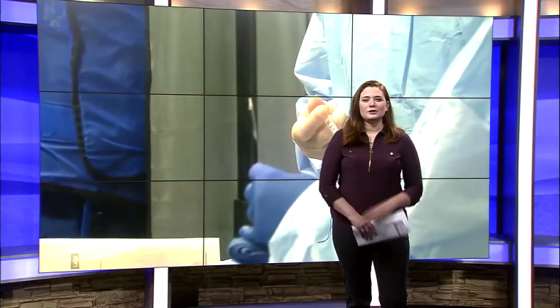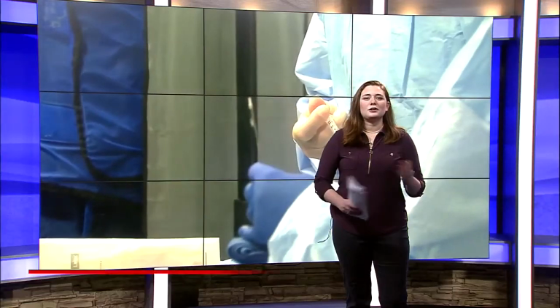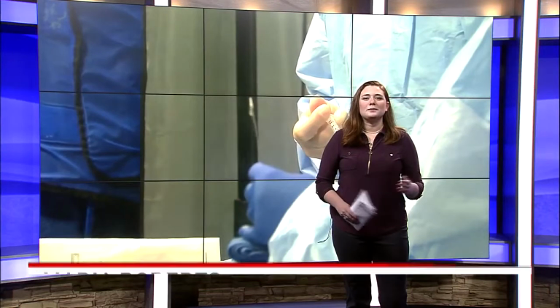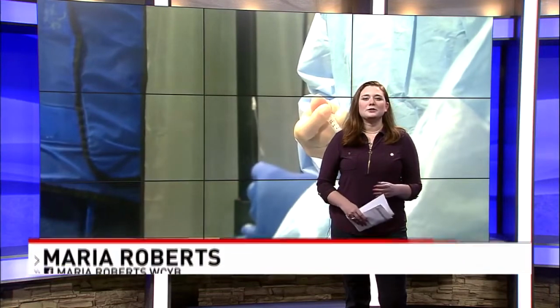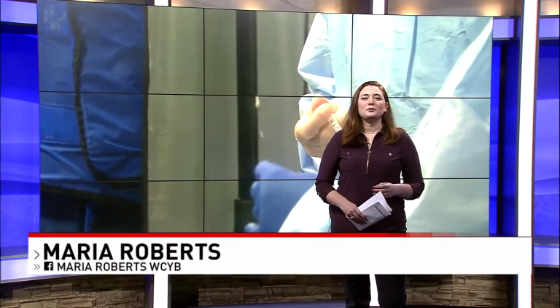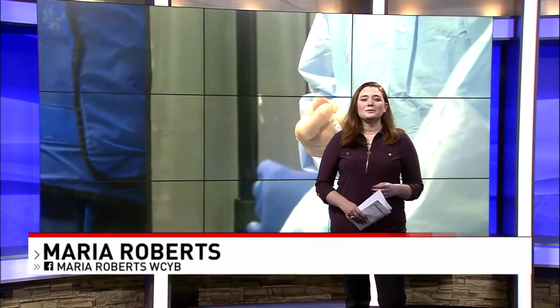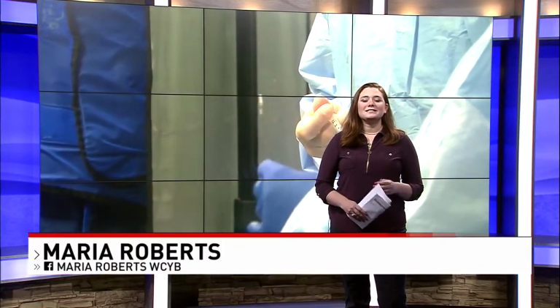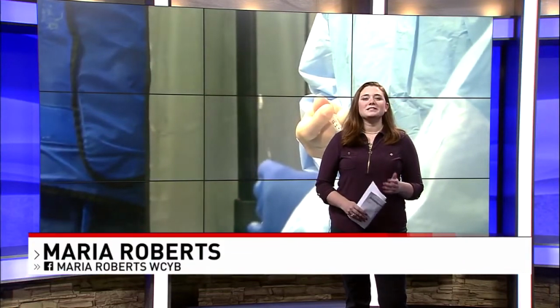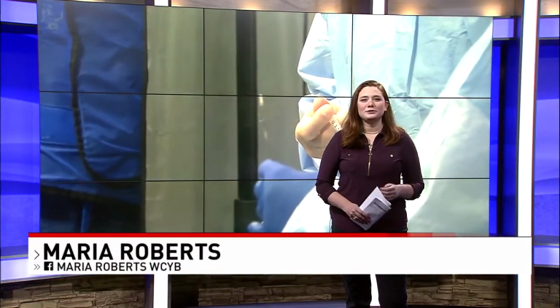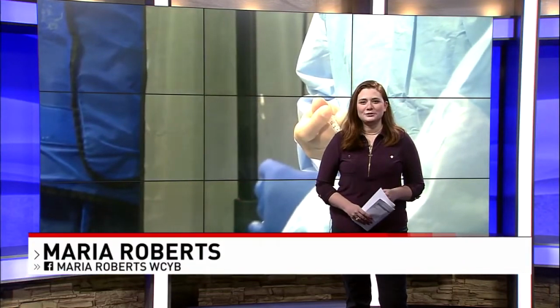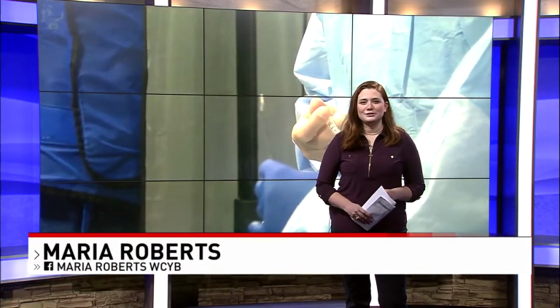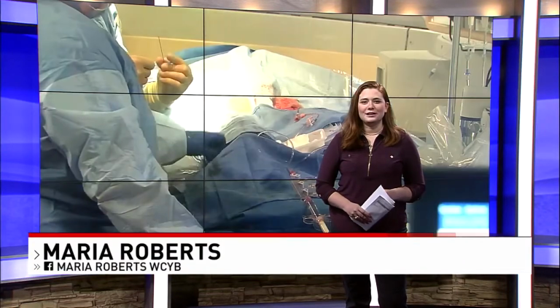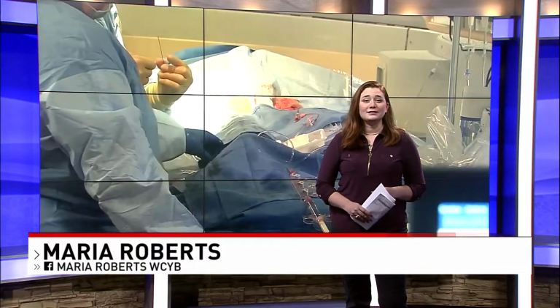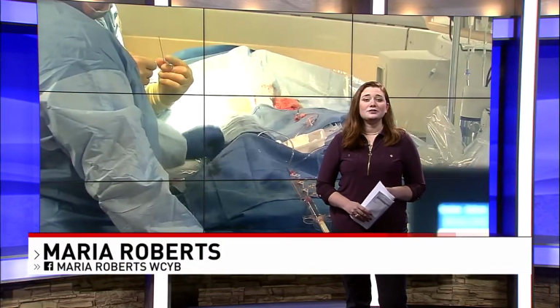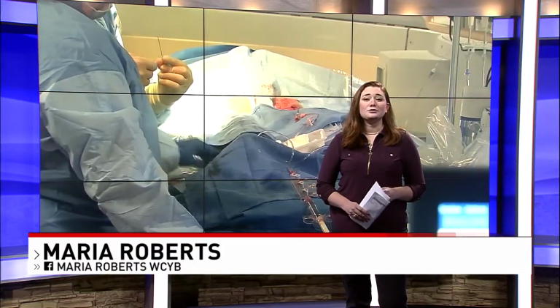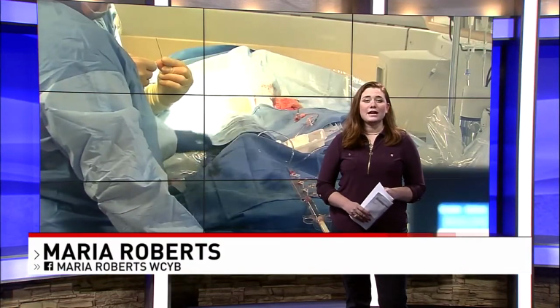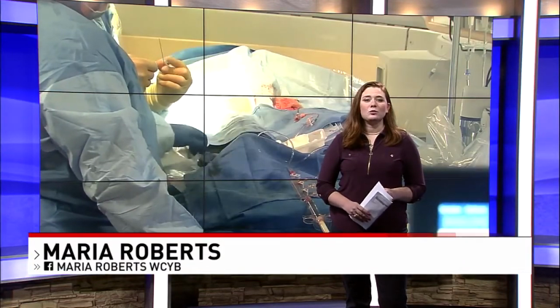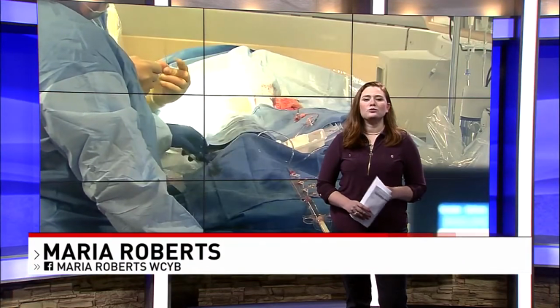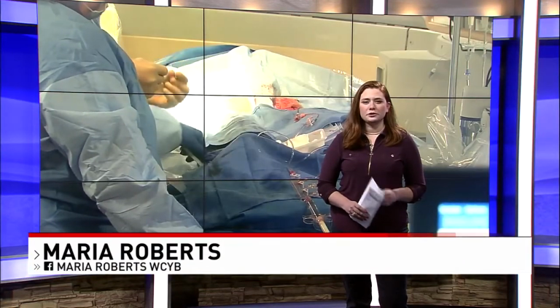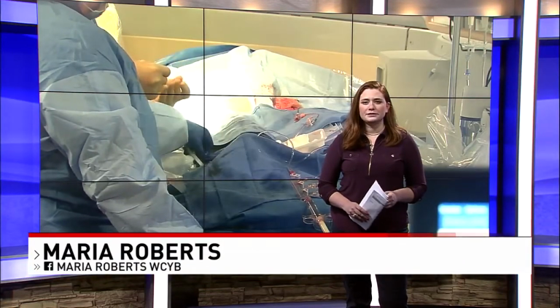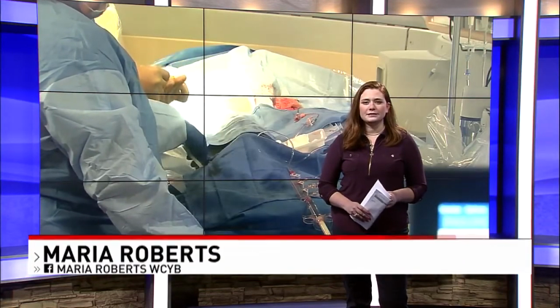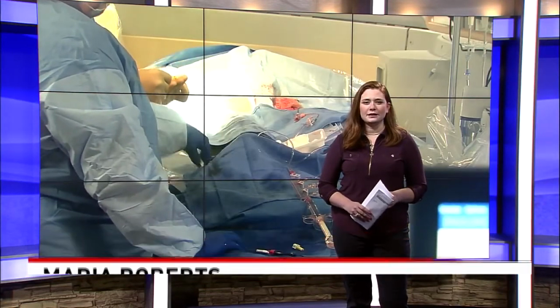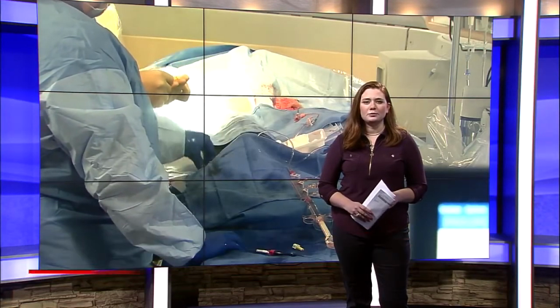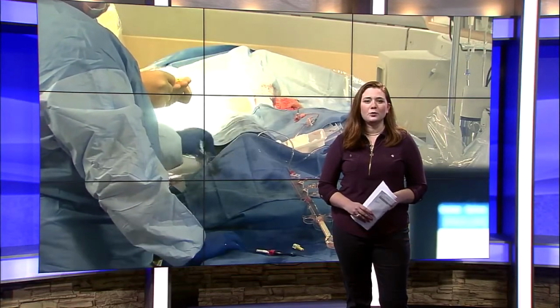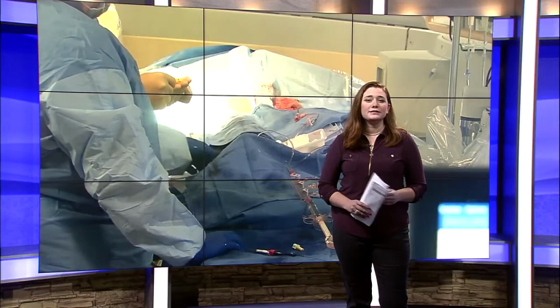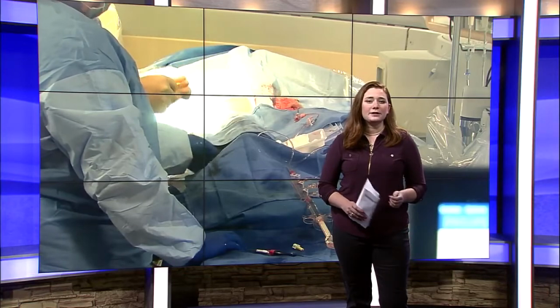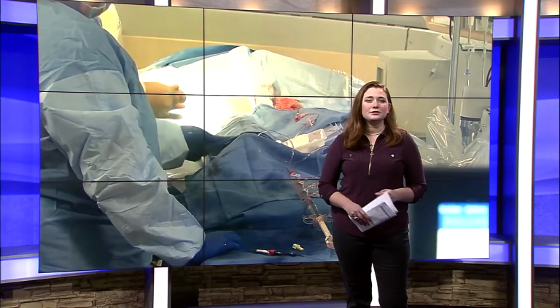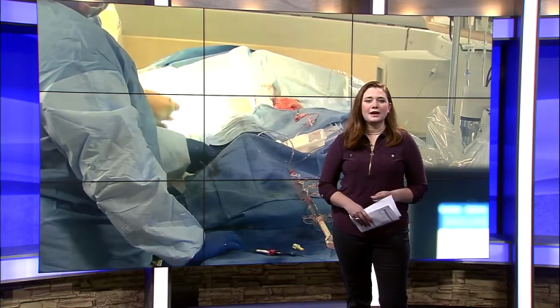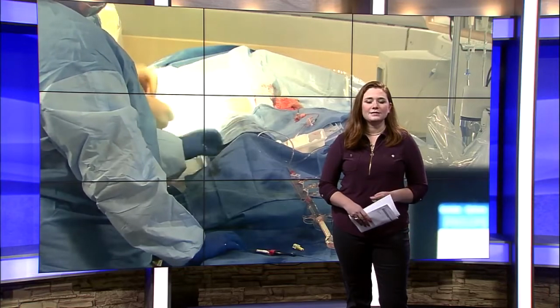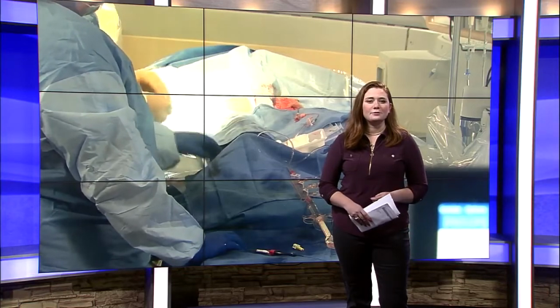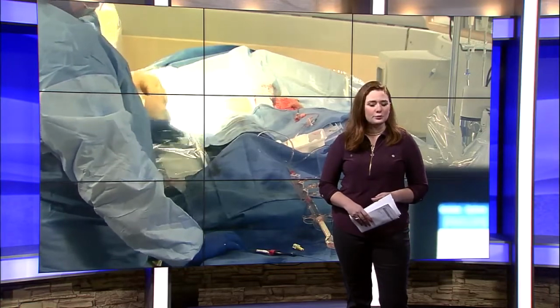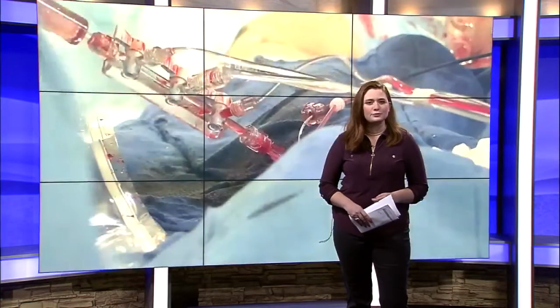Dr. Metzger performed six procedures today. He says the new technology will be rigorously studied before it's submitted to the FDA for approval.